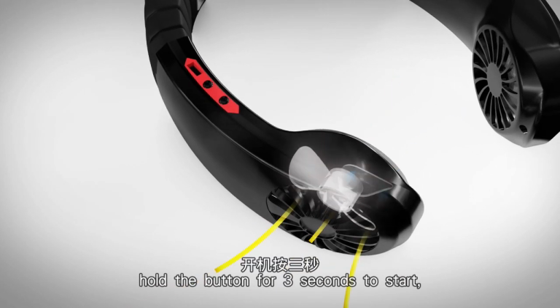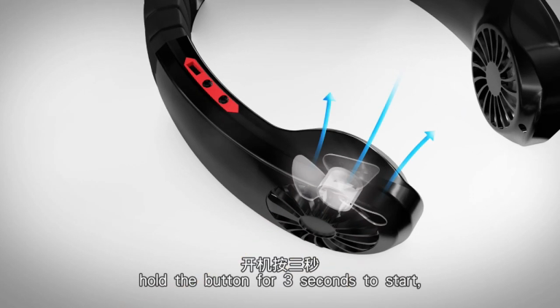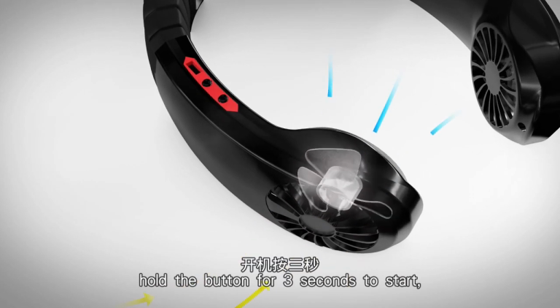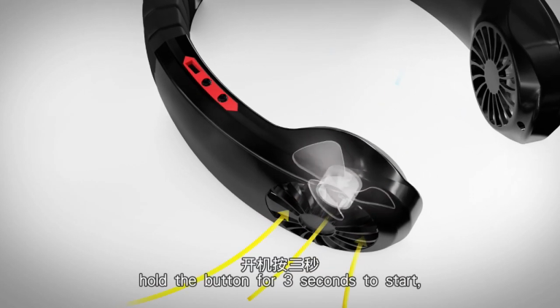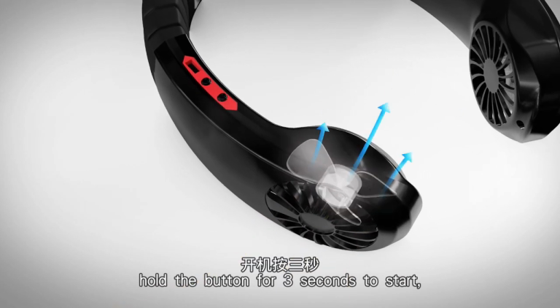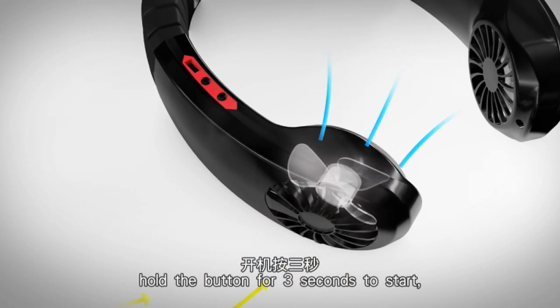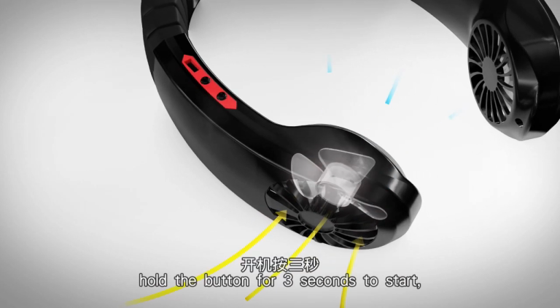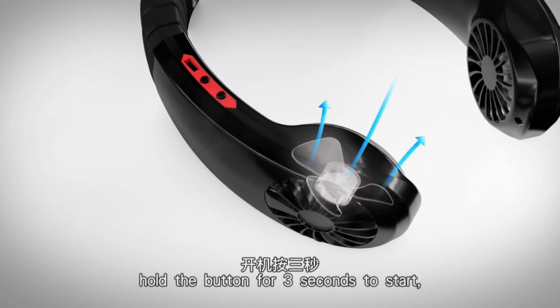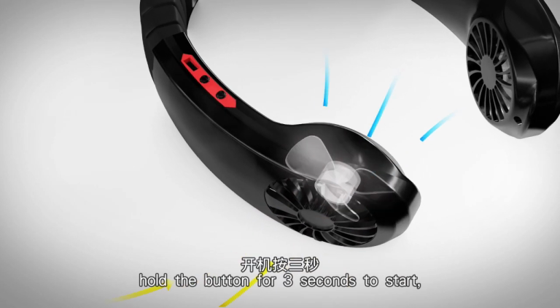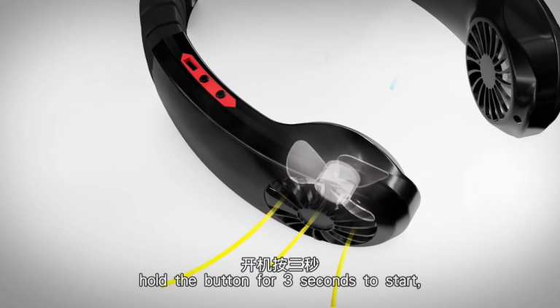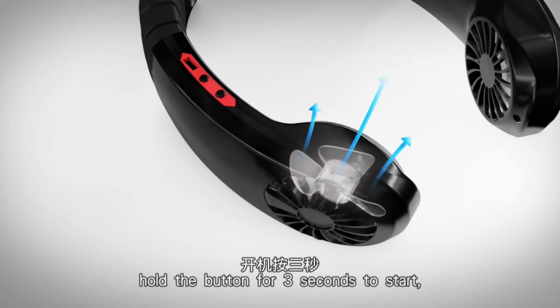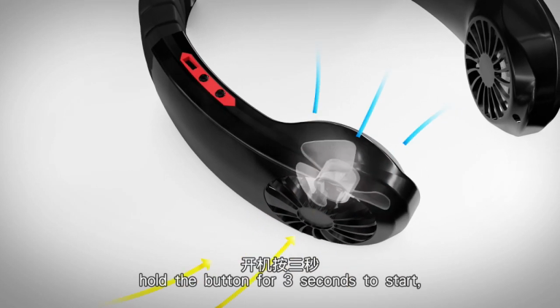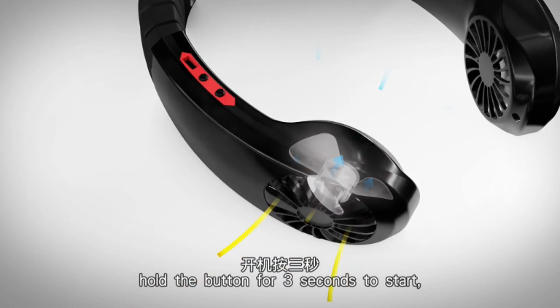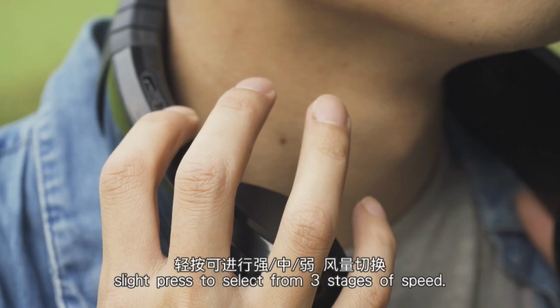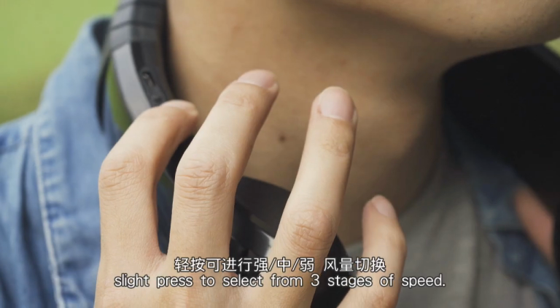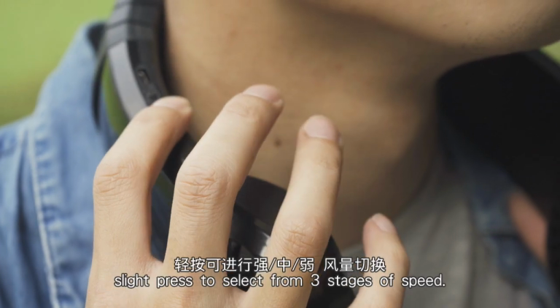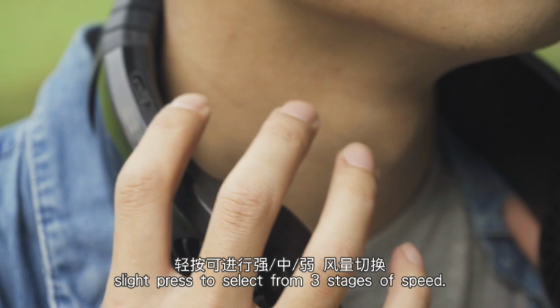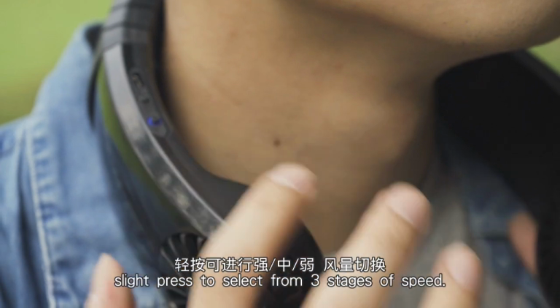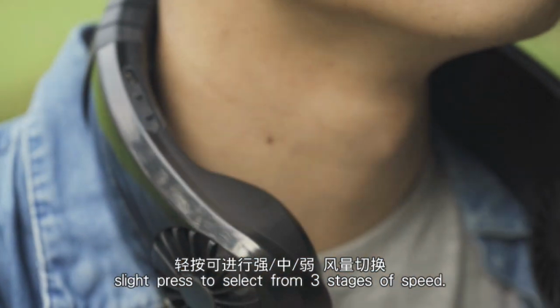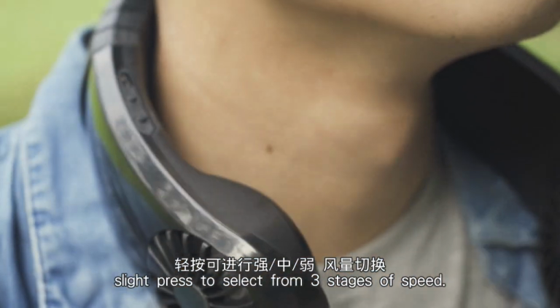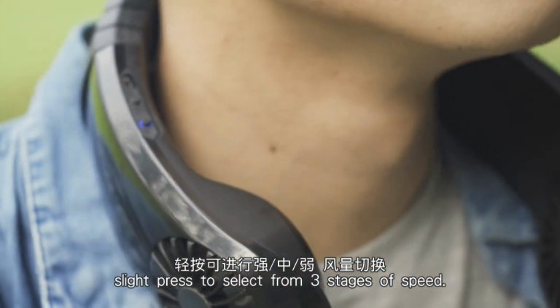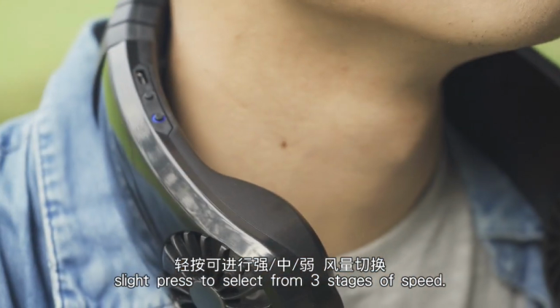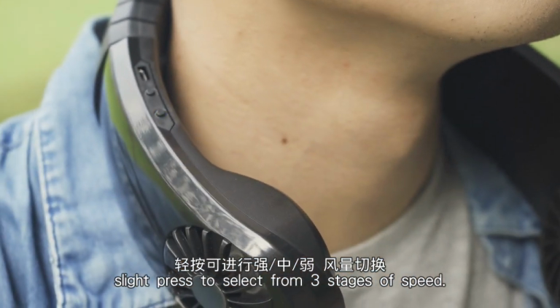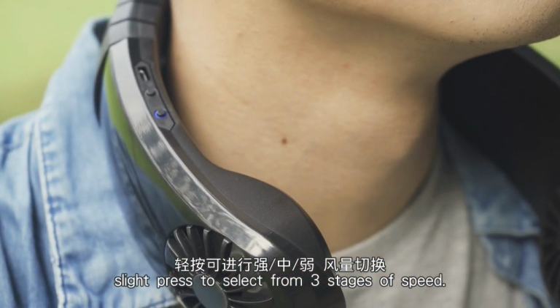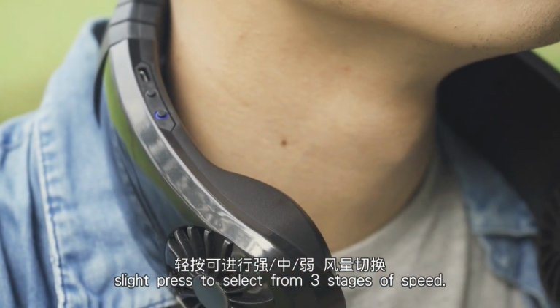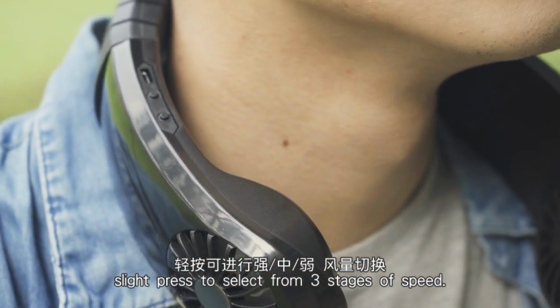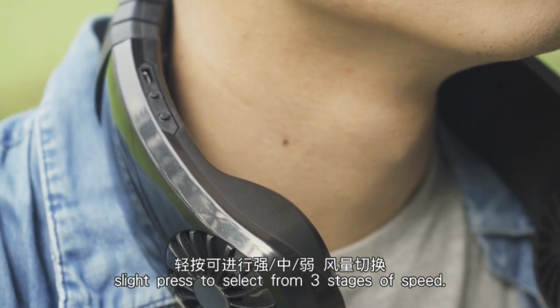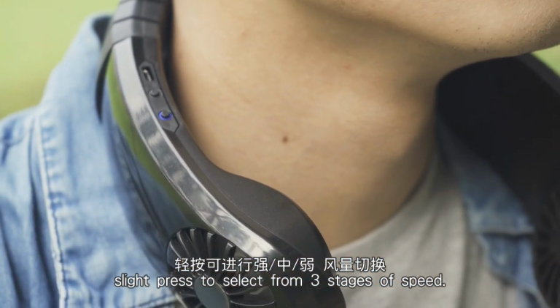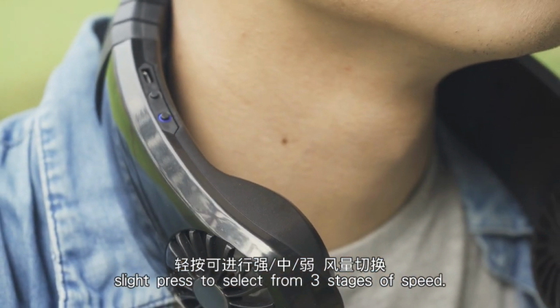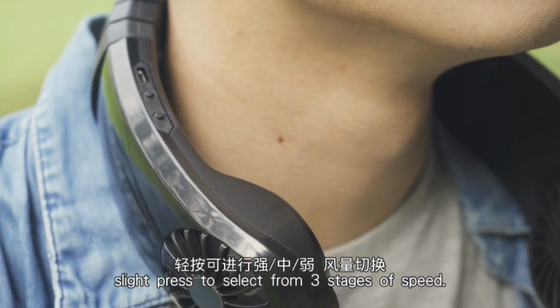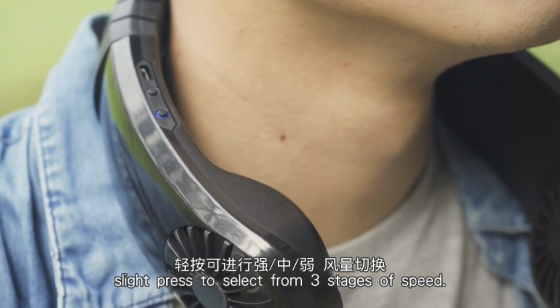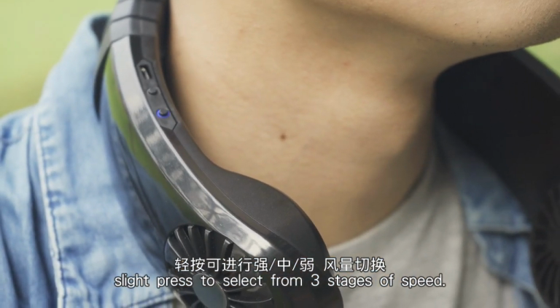Hold the bottom for 3 seconds to start. Slight press to select from 3 stages of speed.